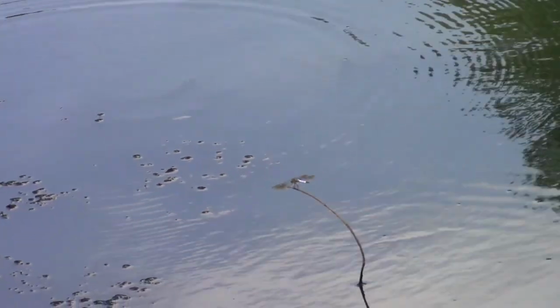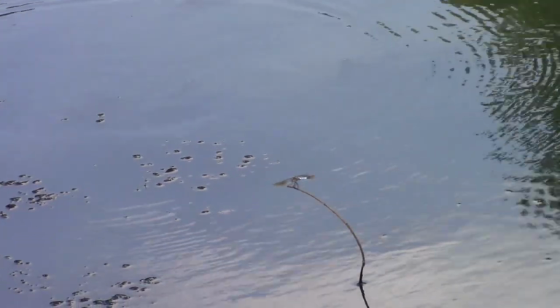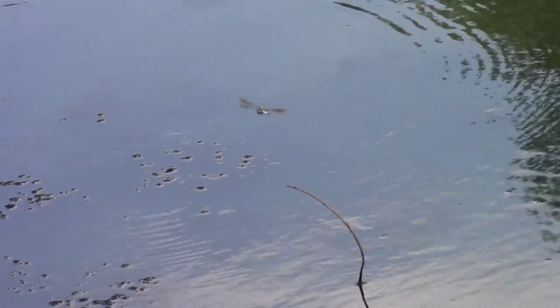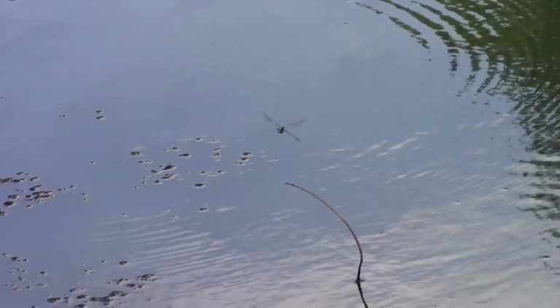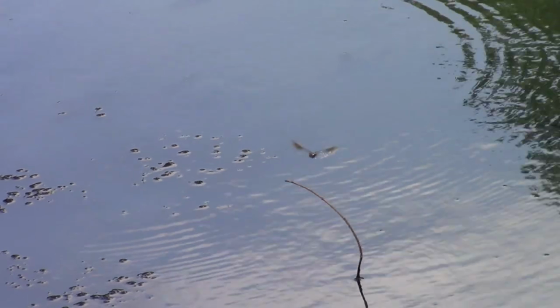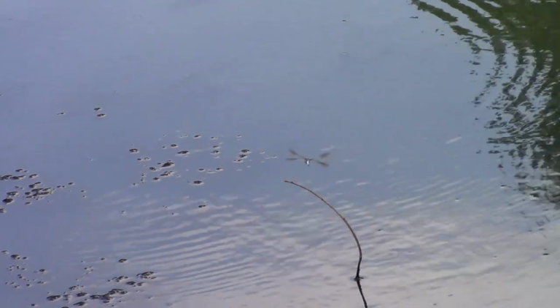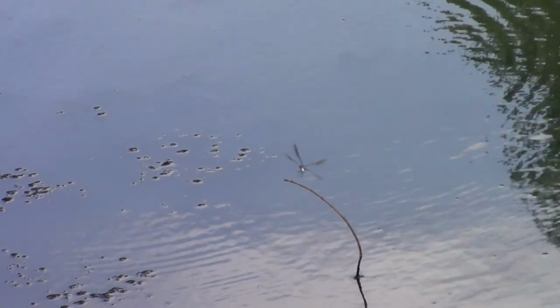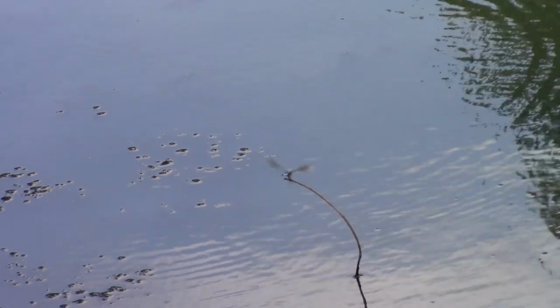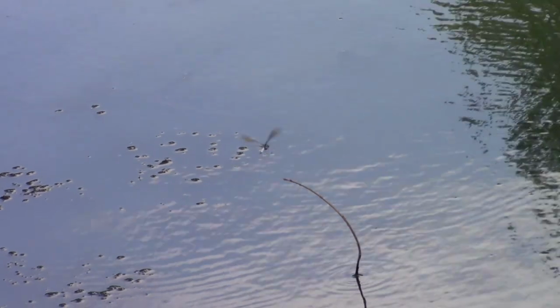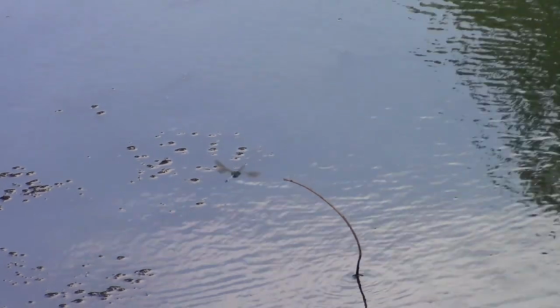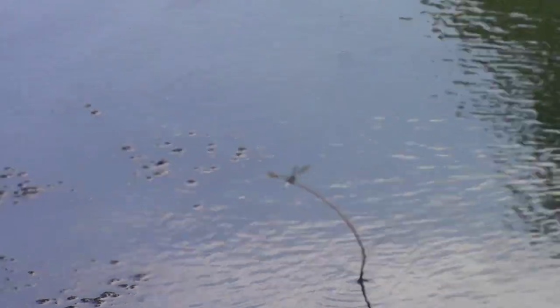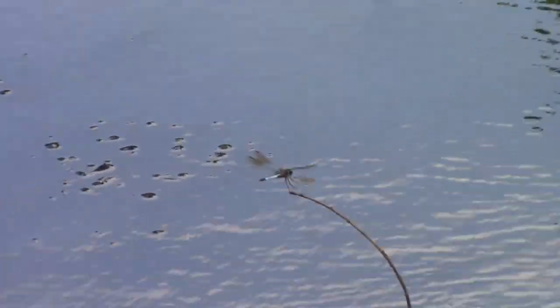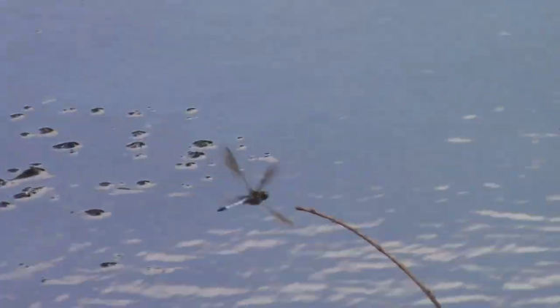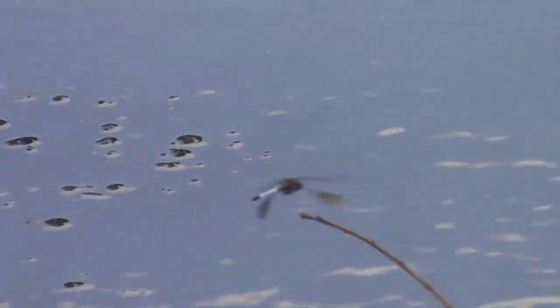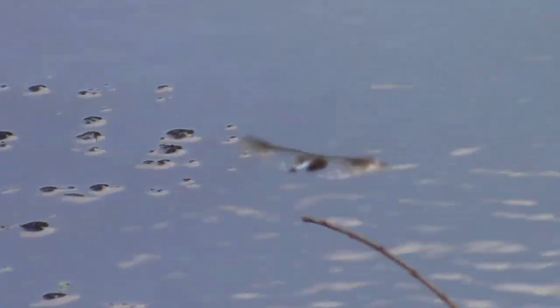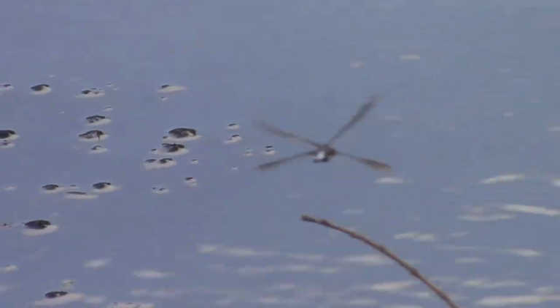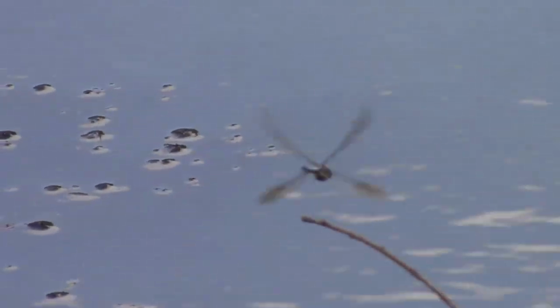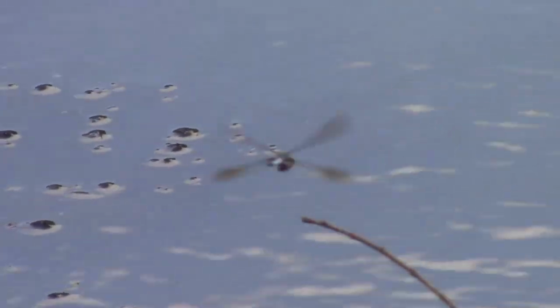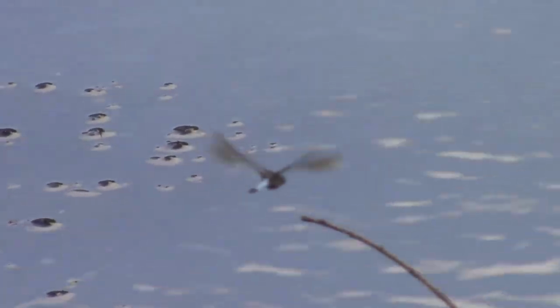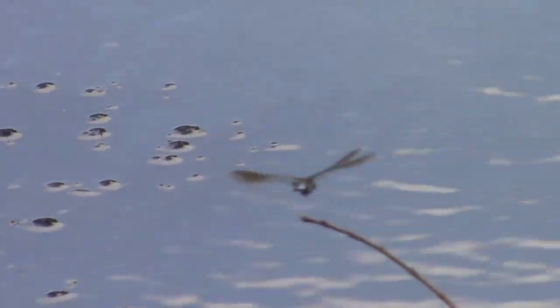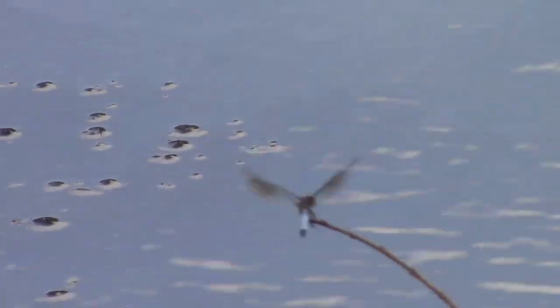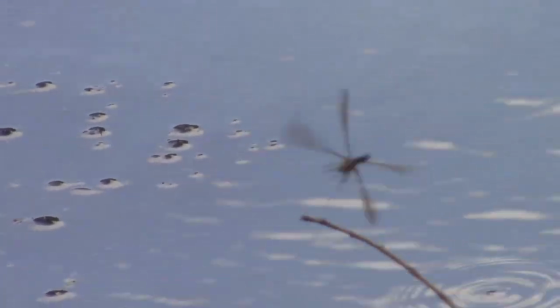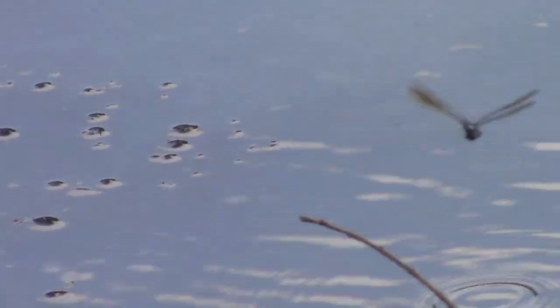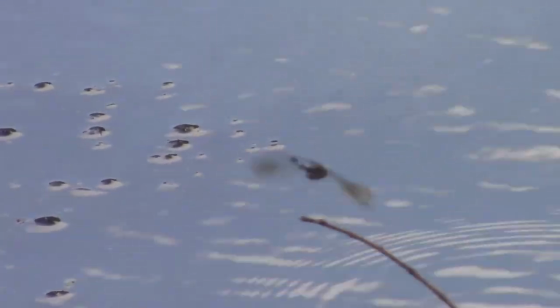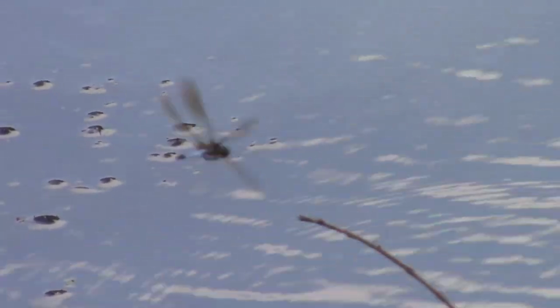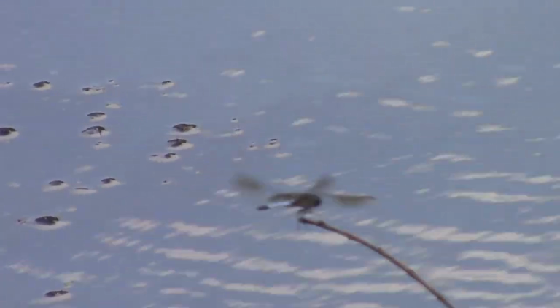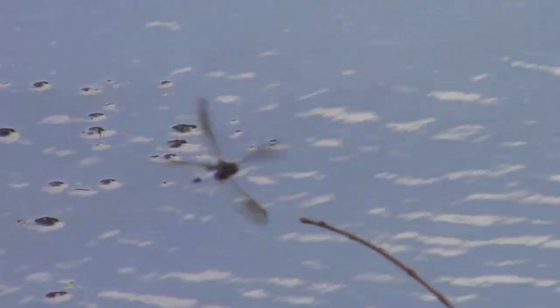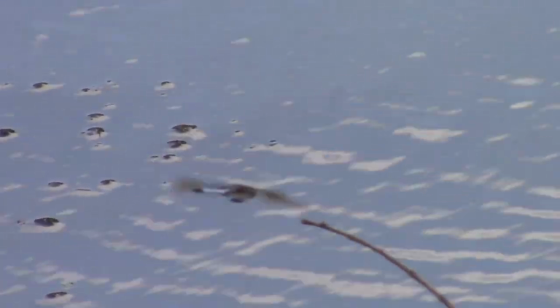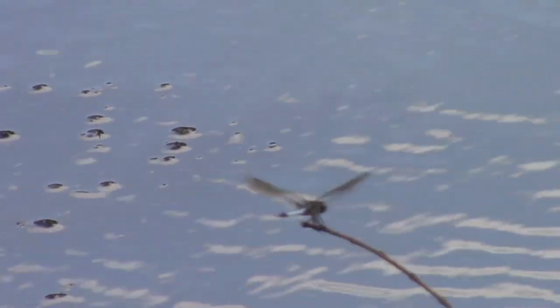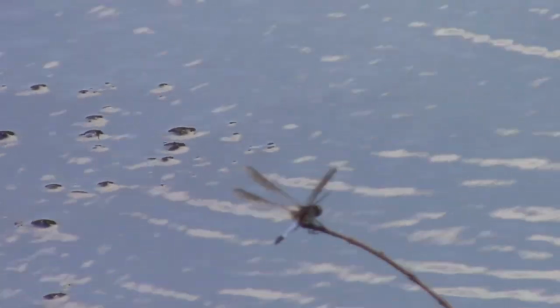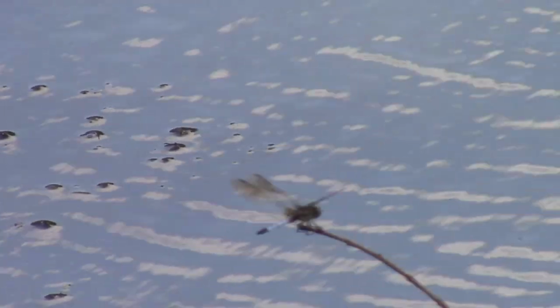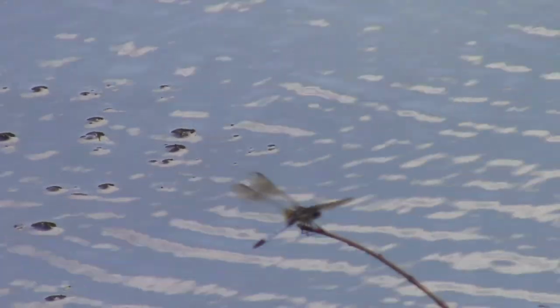The blue dasher seems to use that same perch nearly every day.